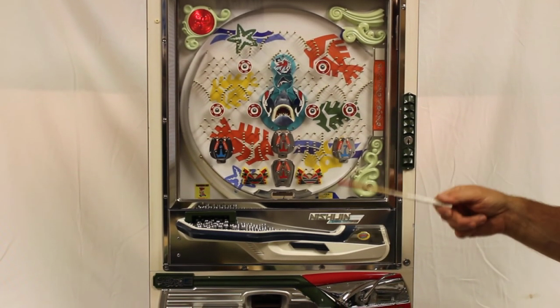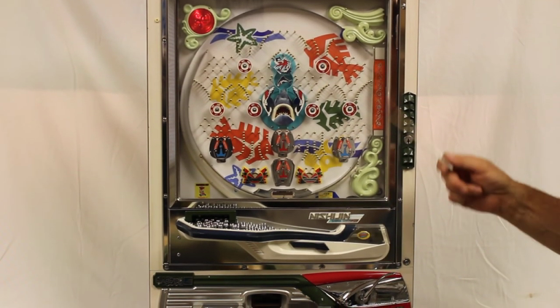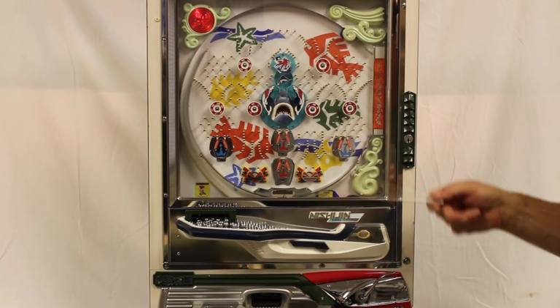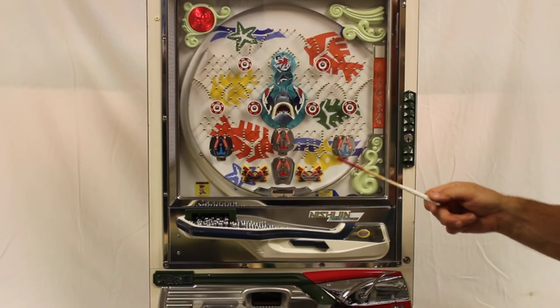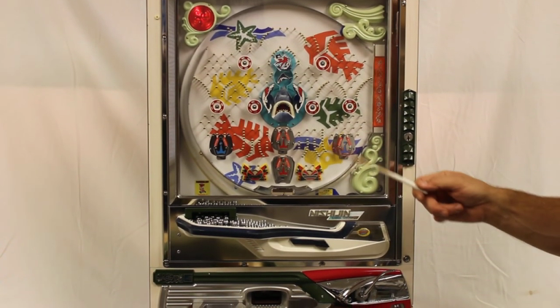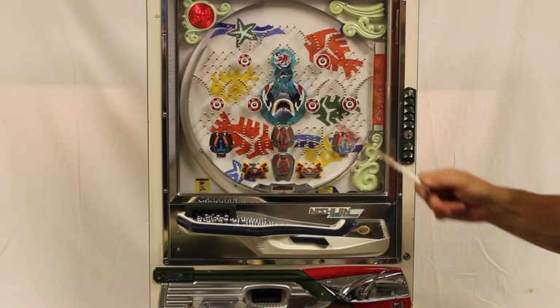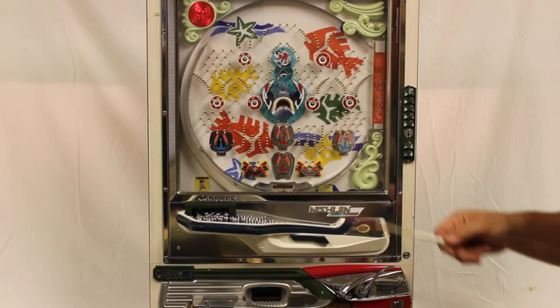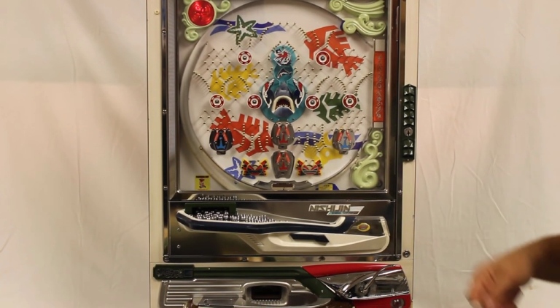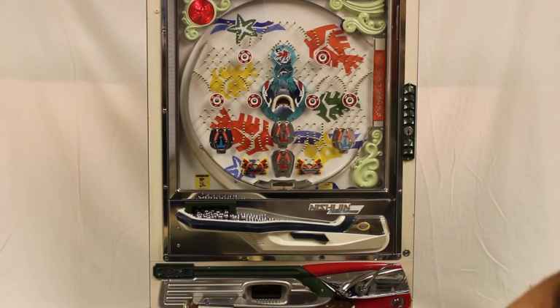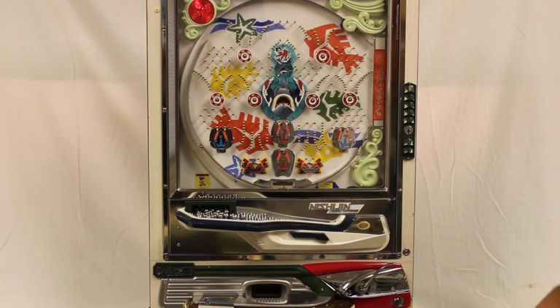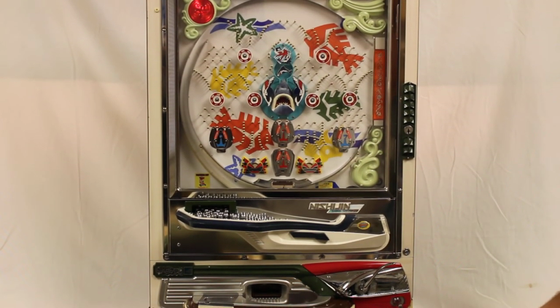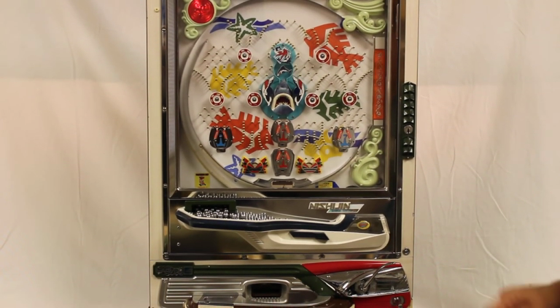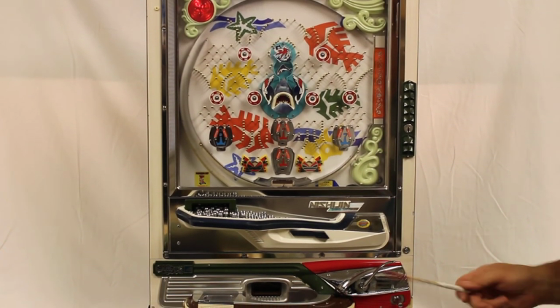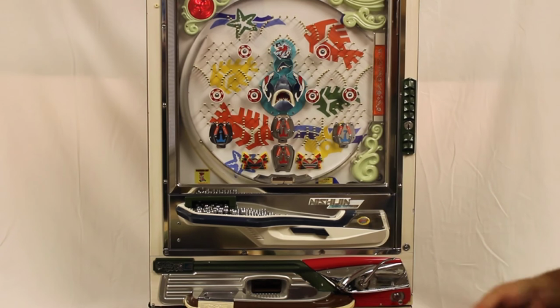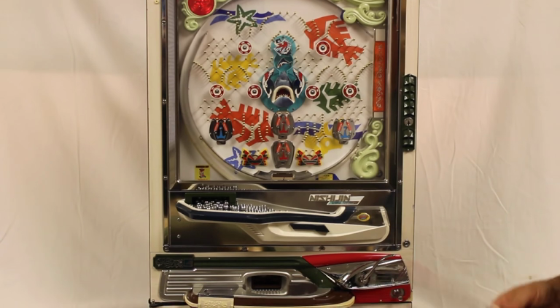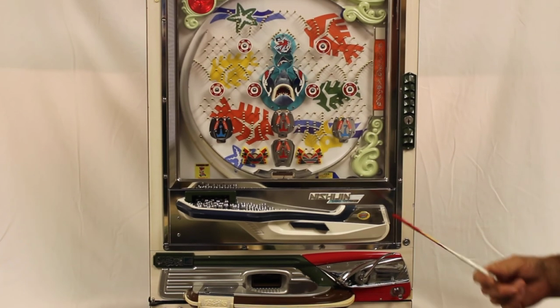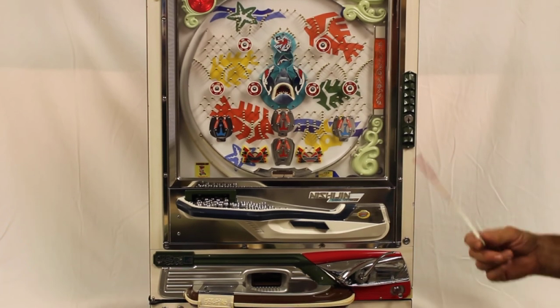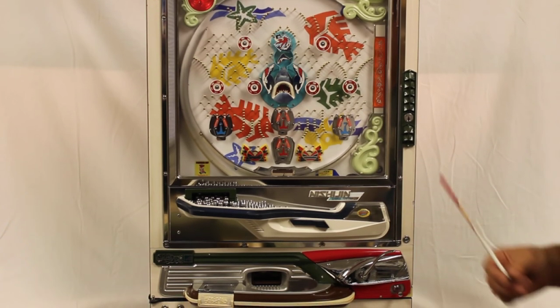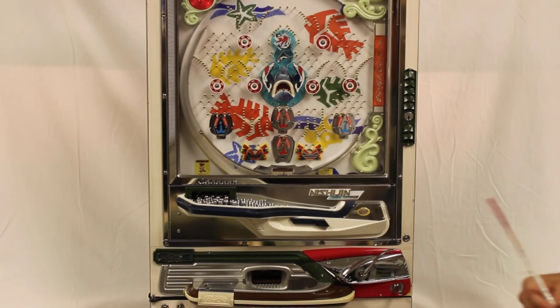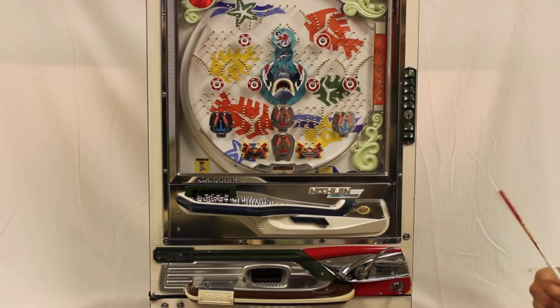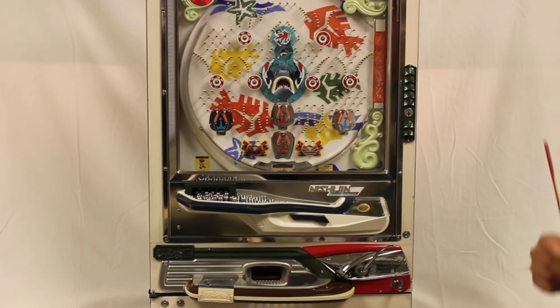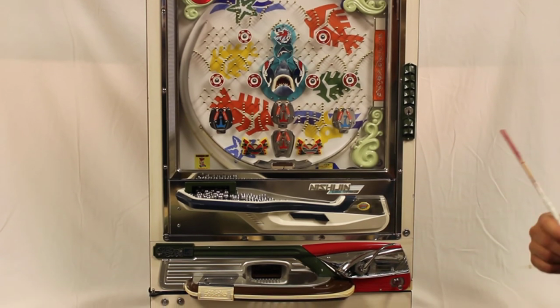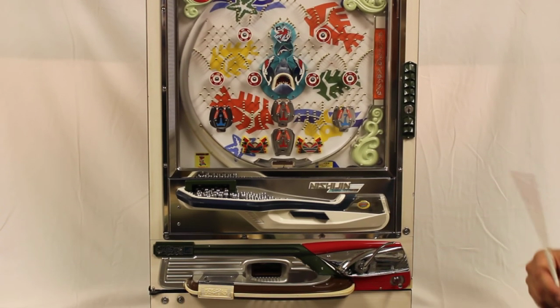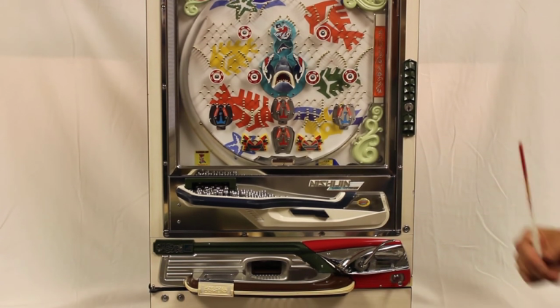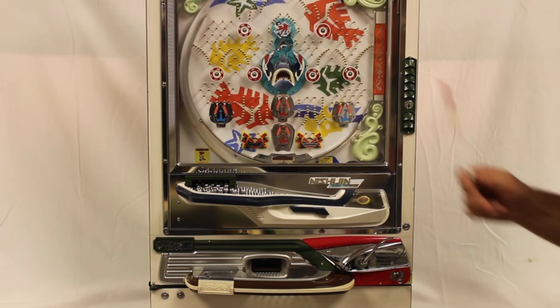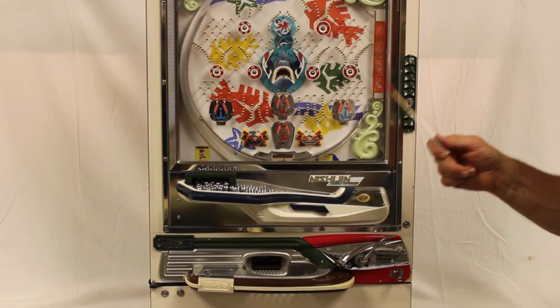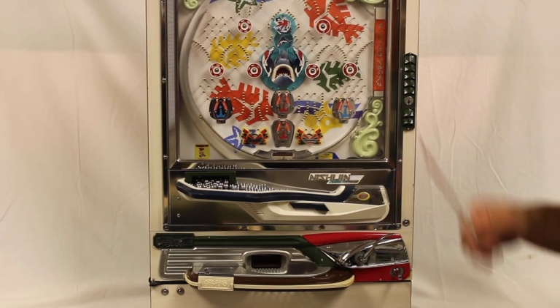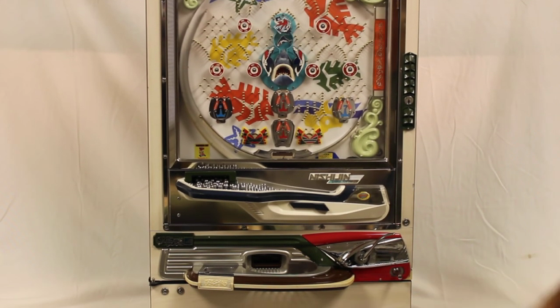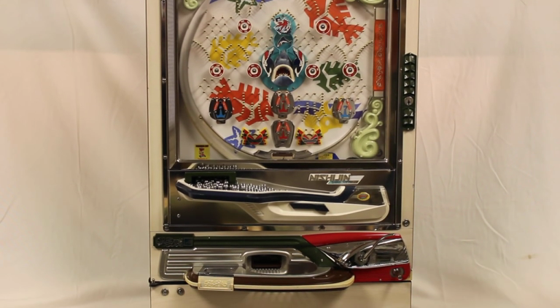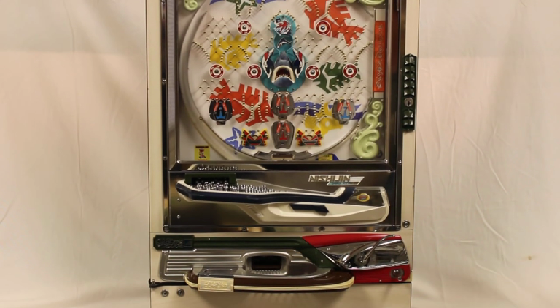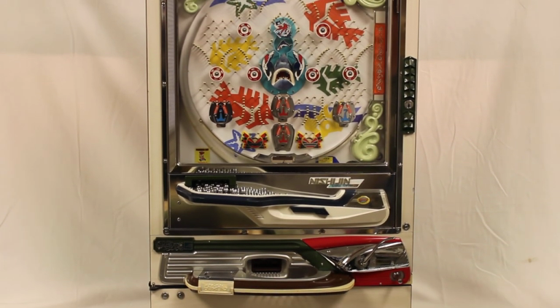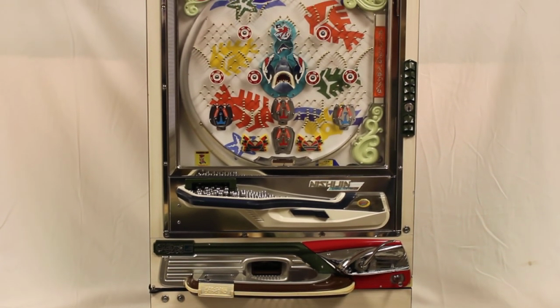So anyways, that's the run through on the Jaws machine. Thank you.